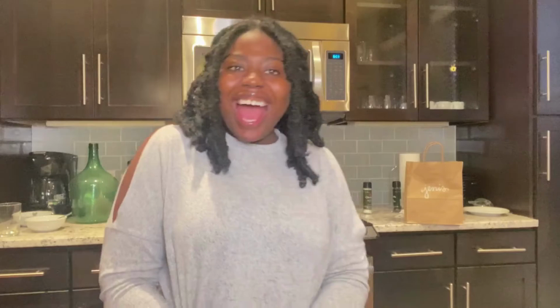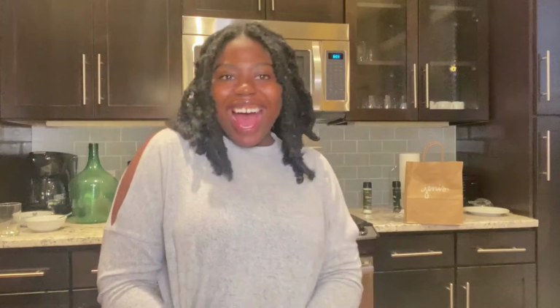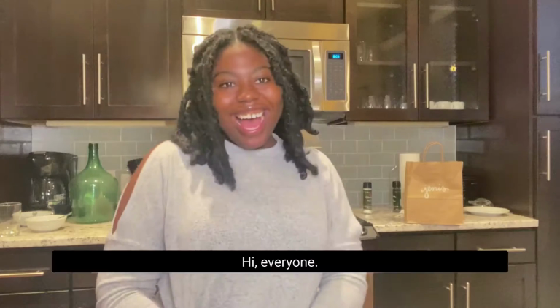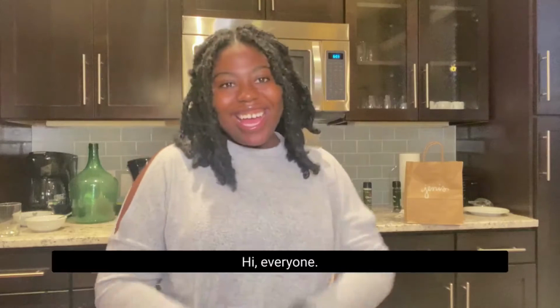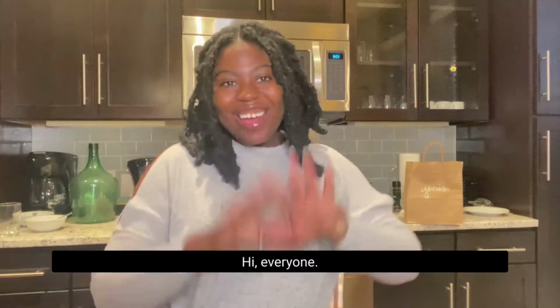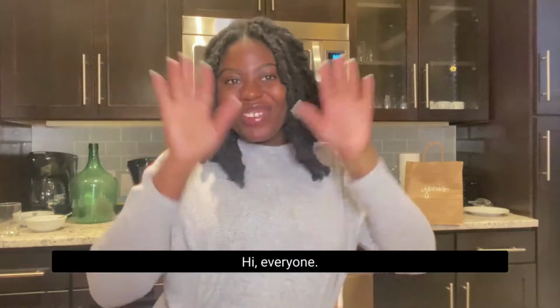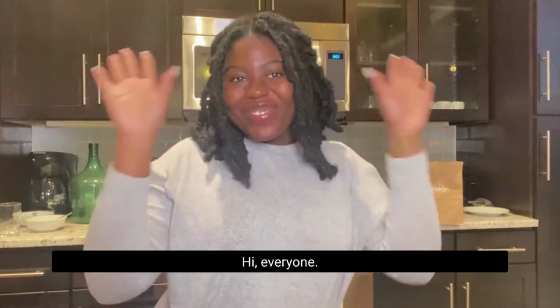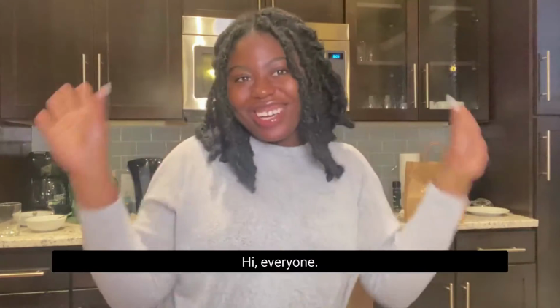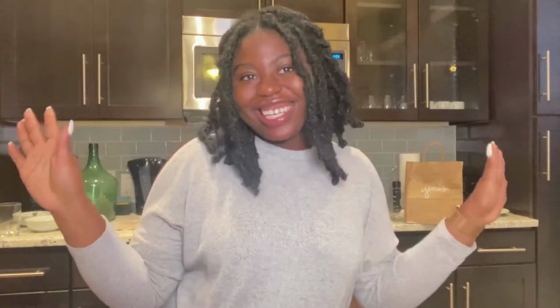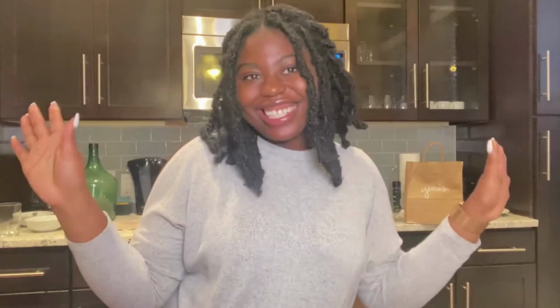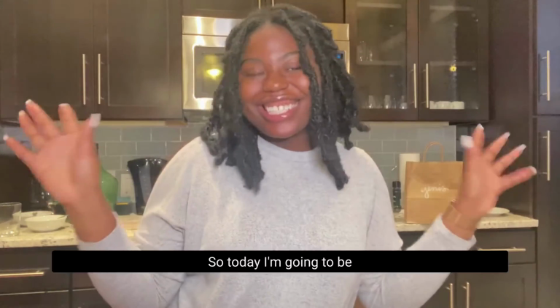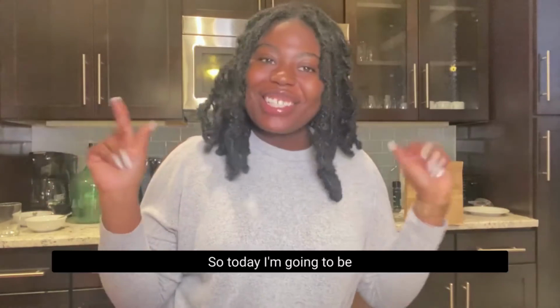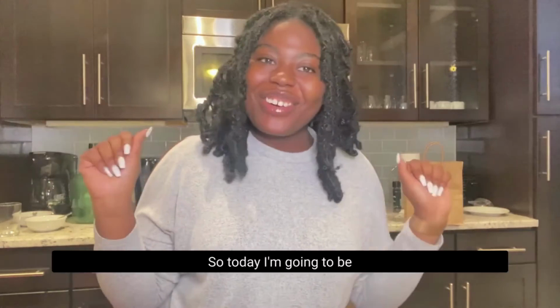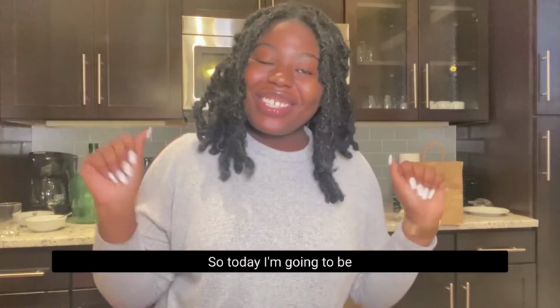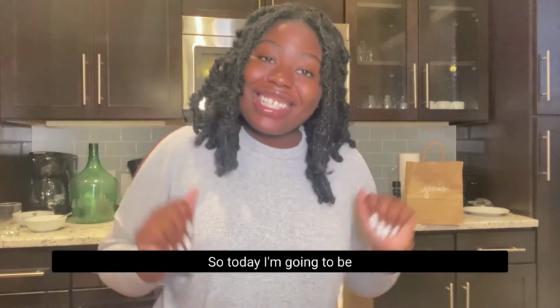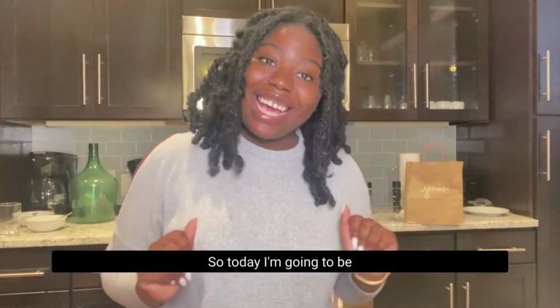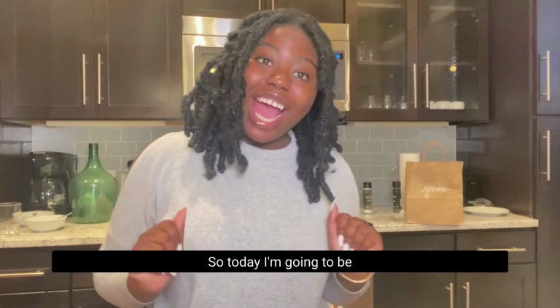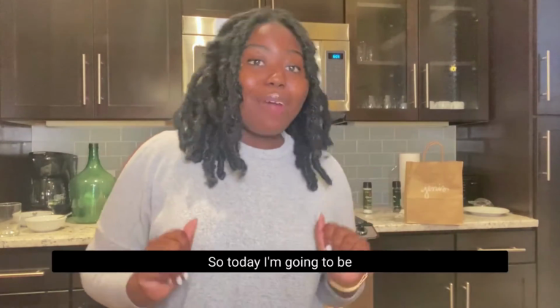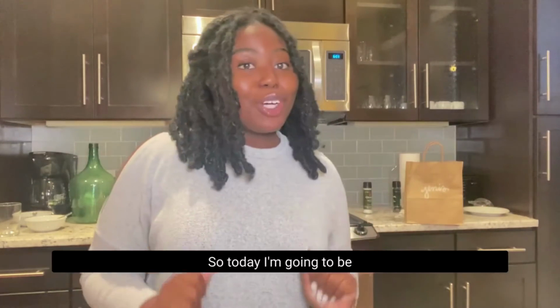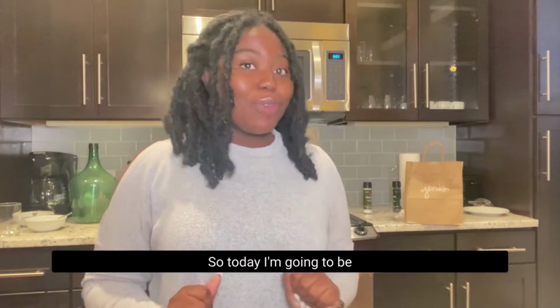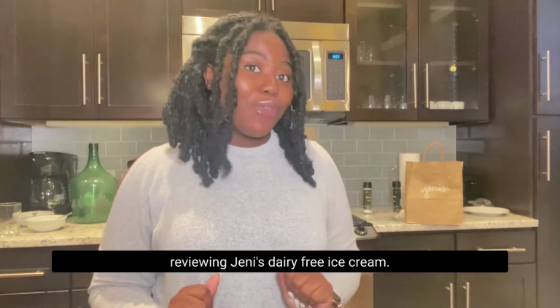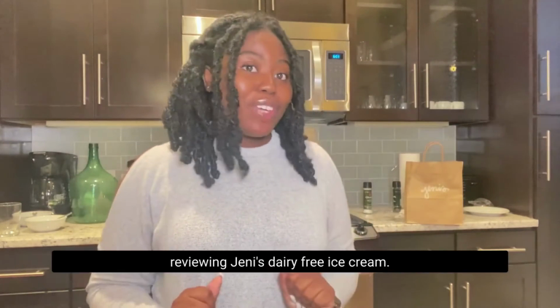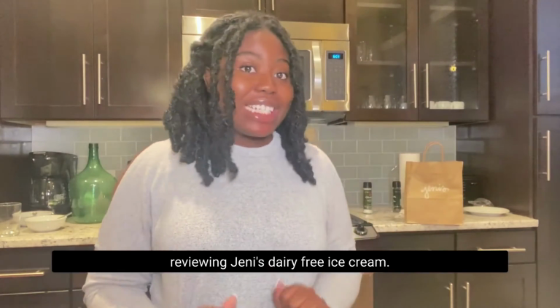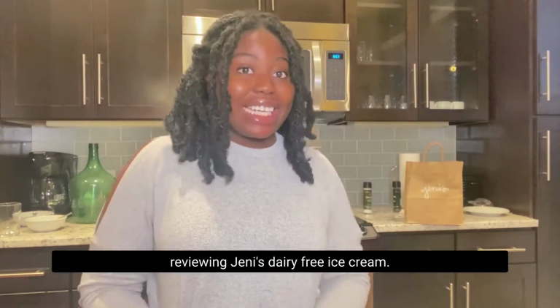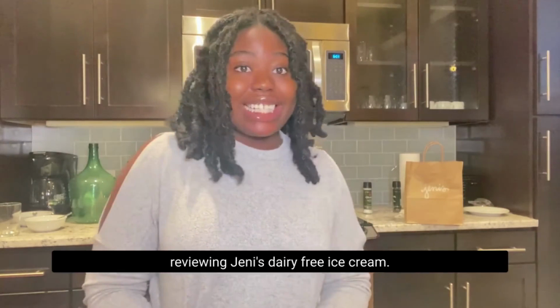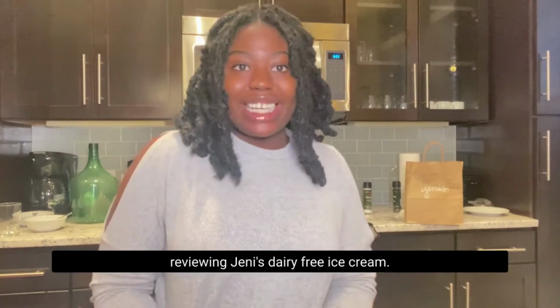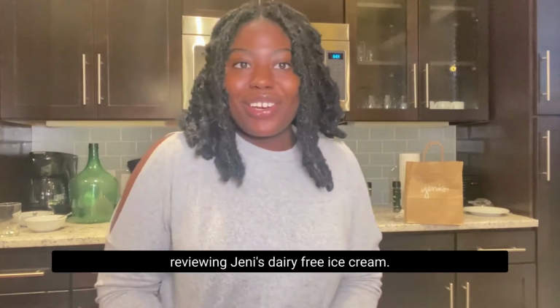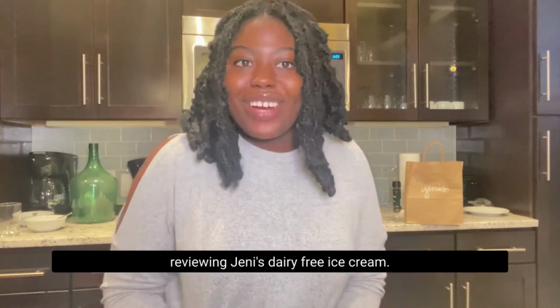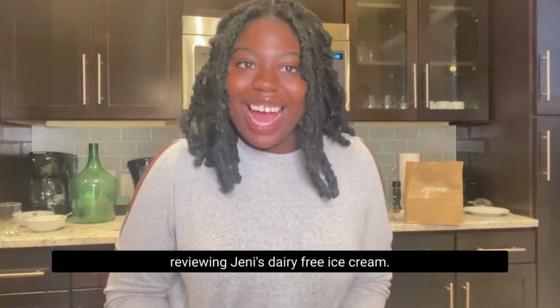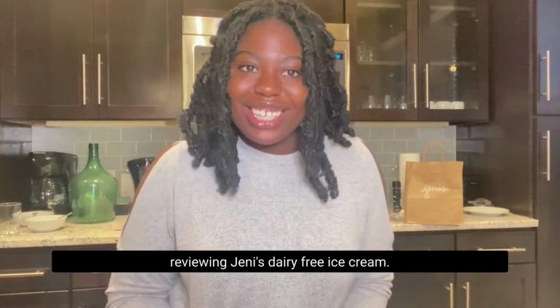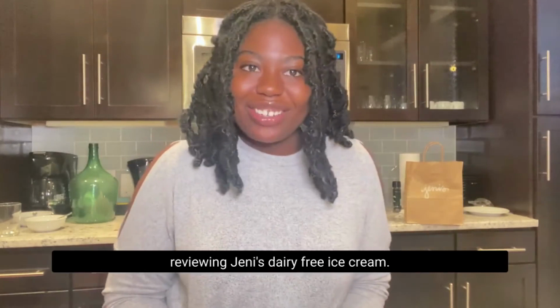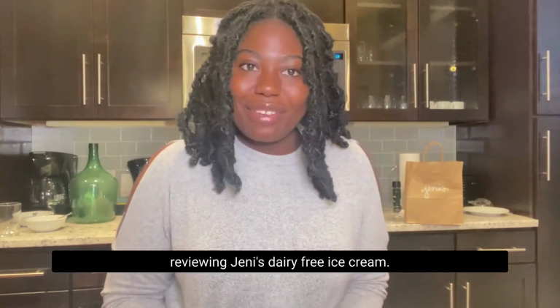Hi everyone! Today I'm going to be reviewing Jeni's Dairy-Free Ice Cream.